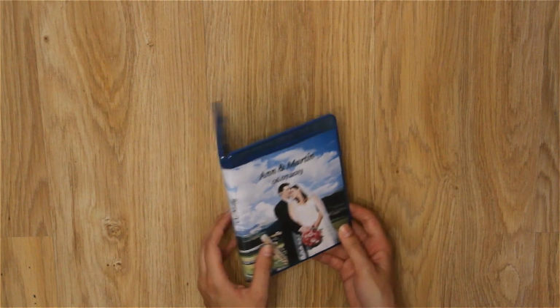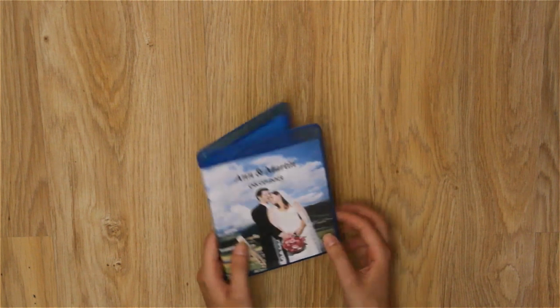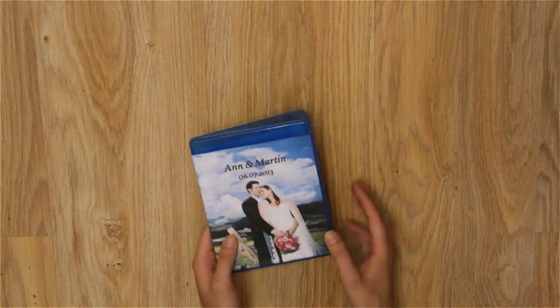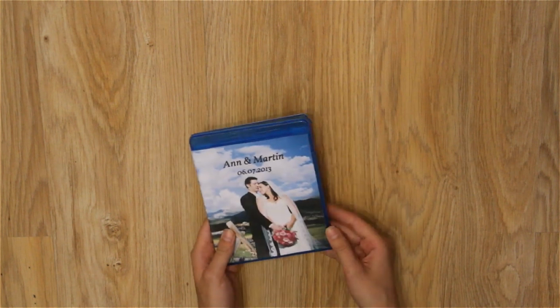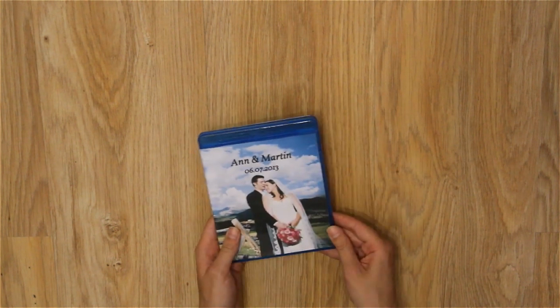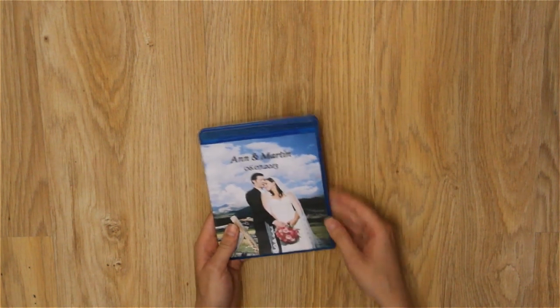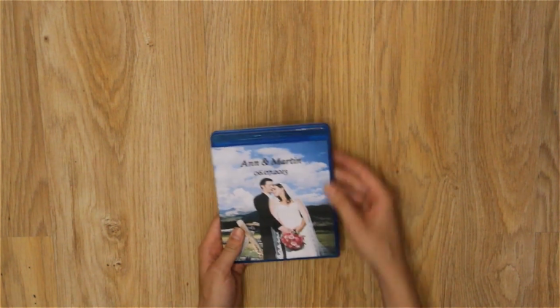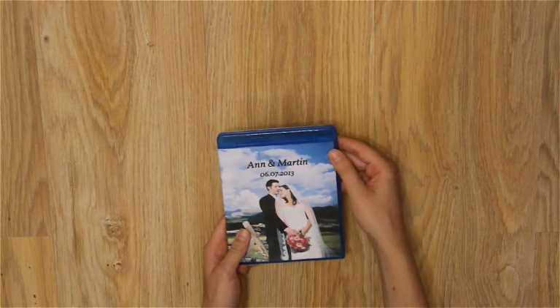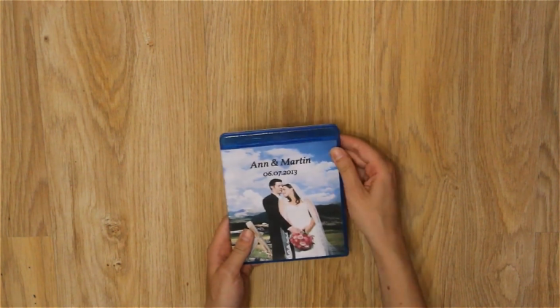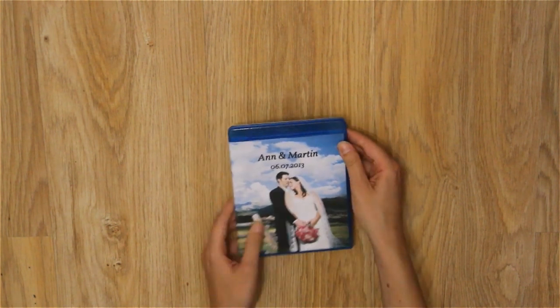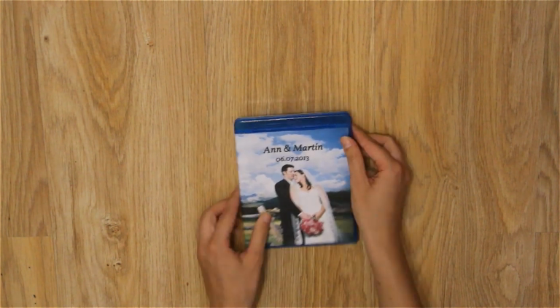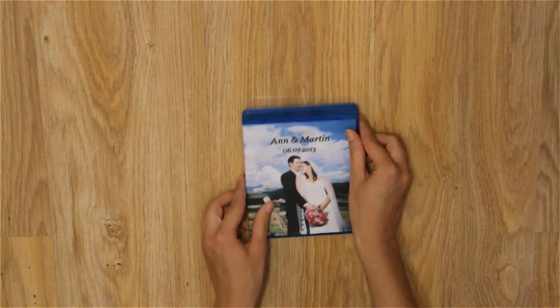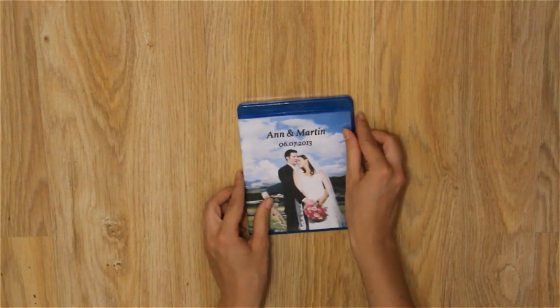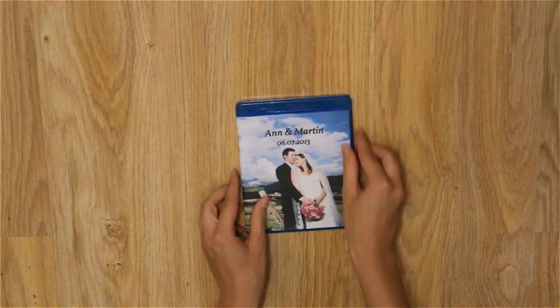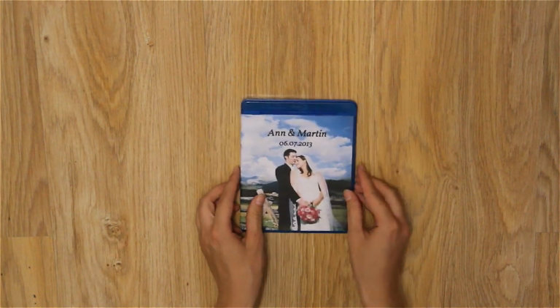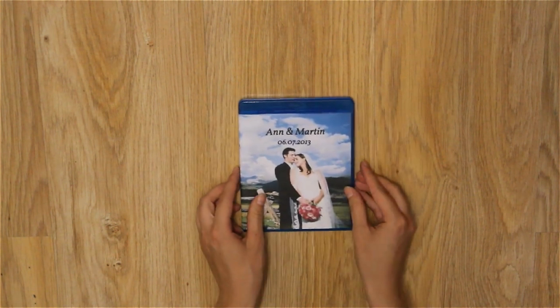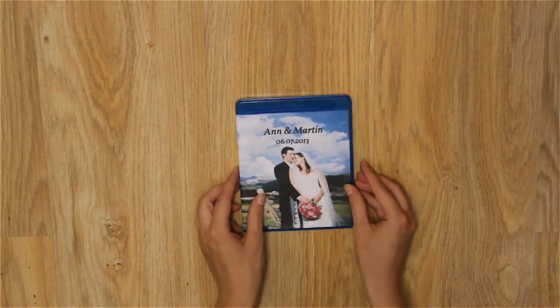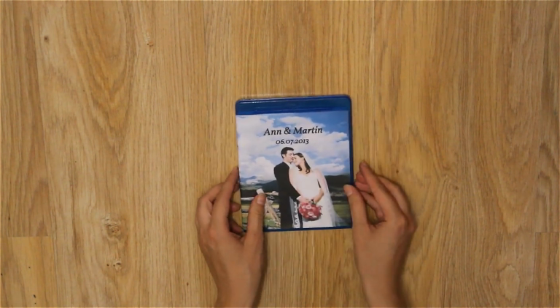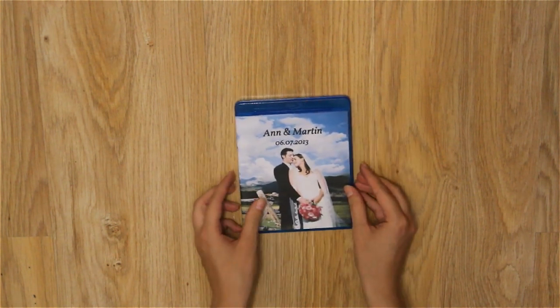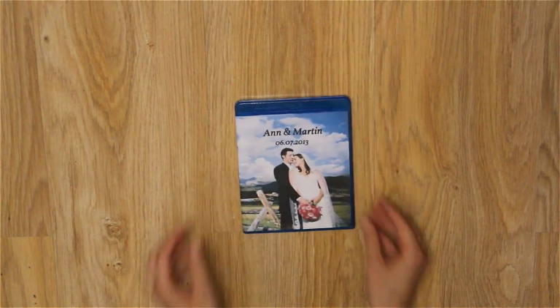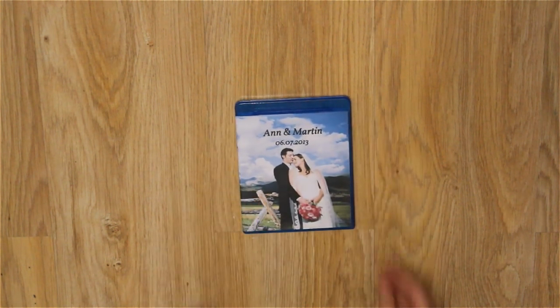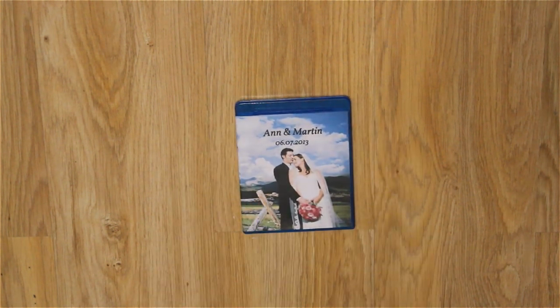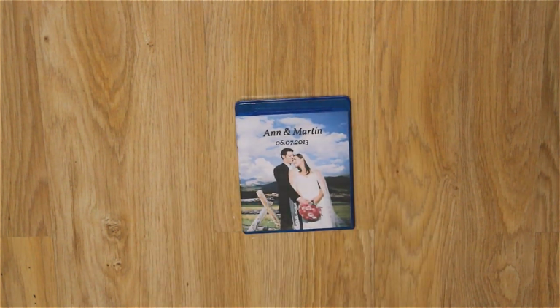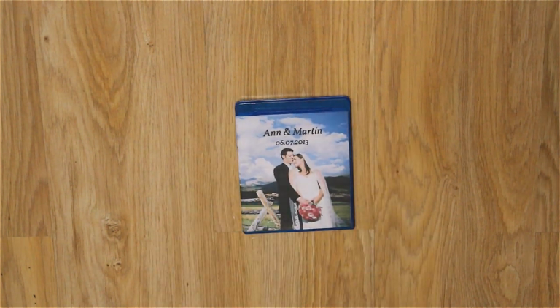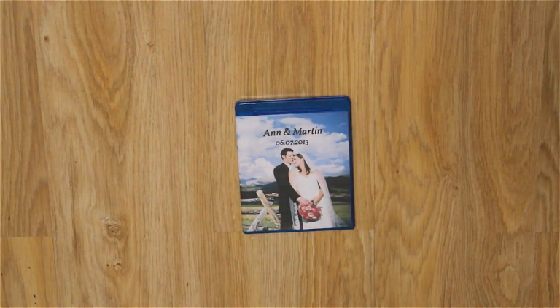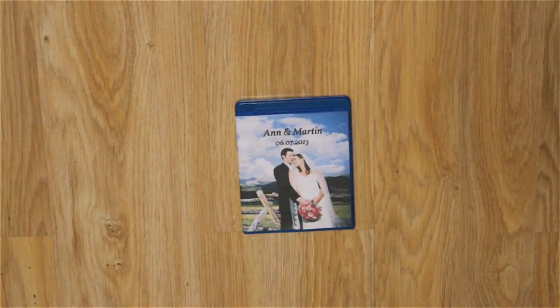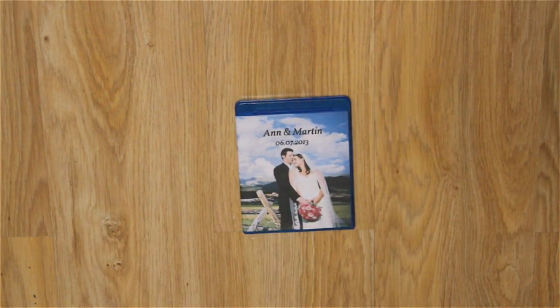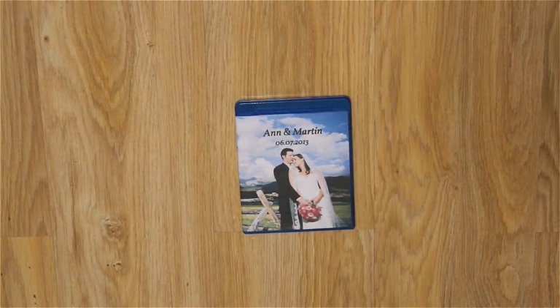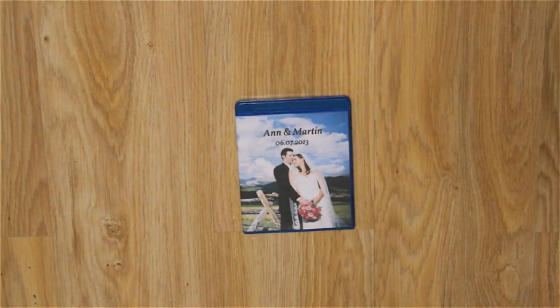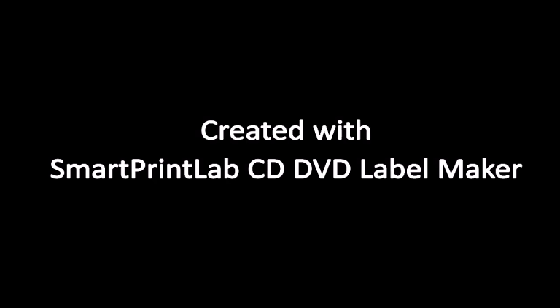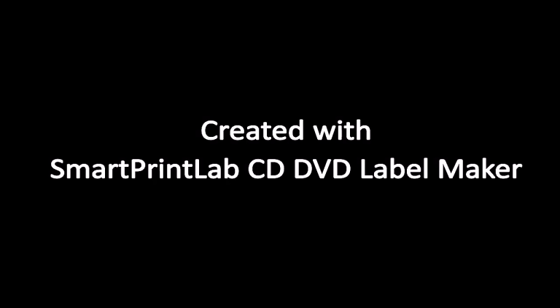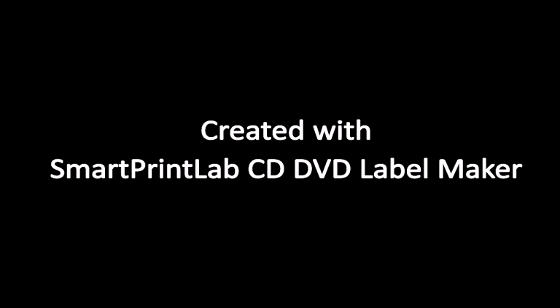Congratulations! Your own Blu-ray cover is ready. Thank you.